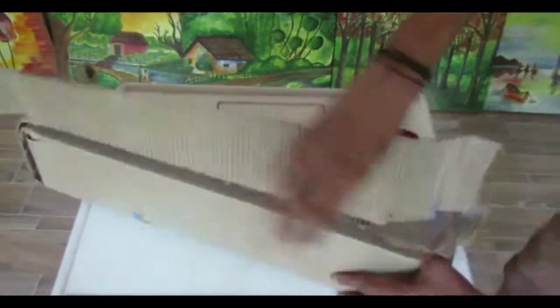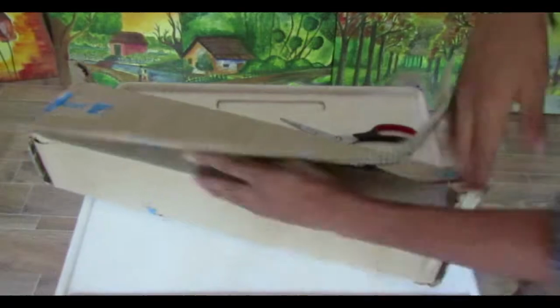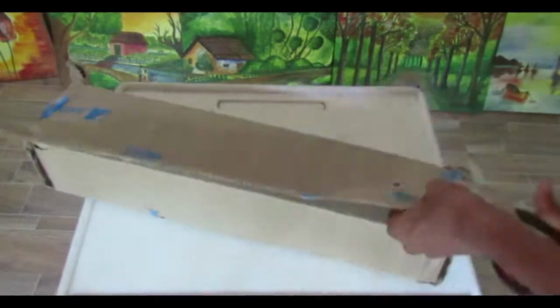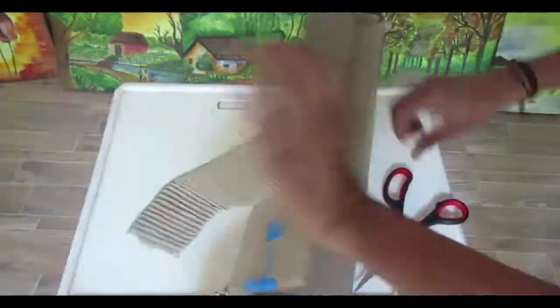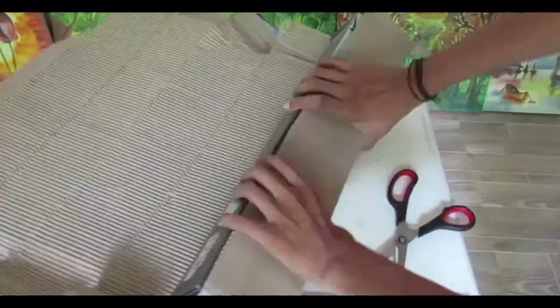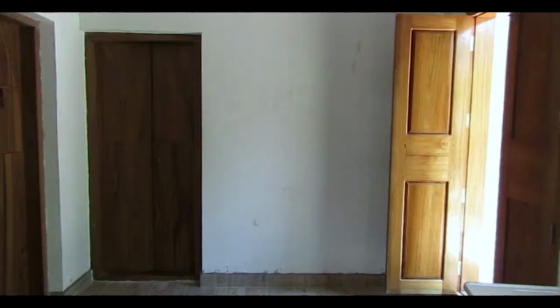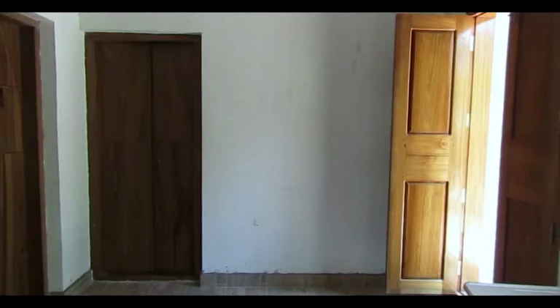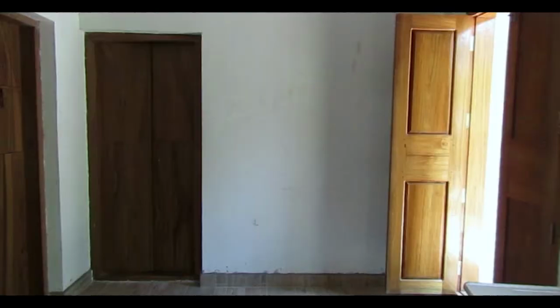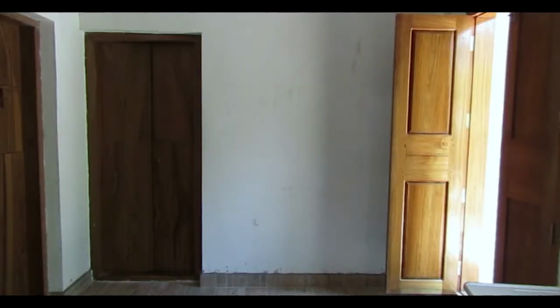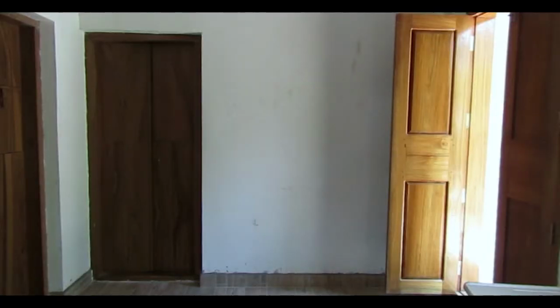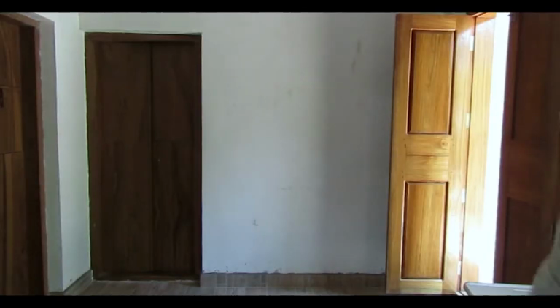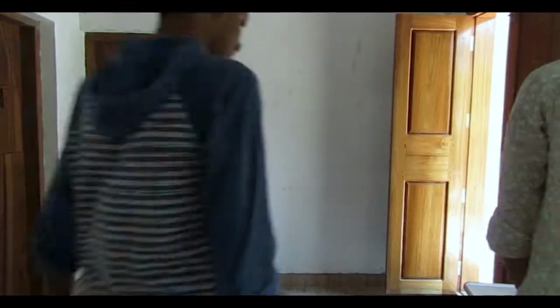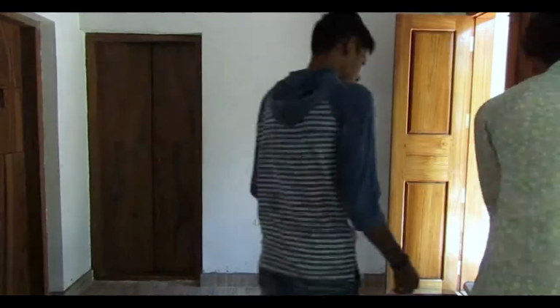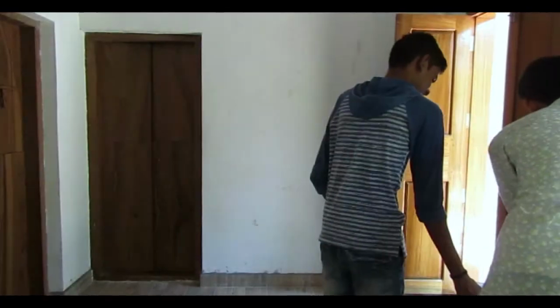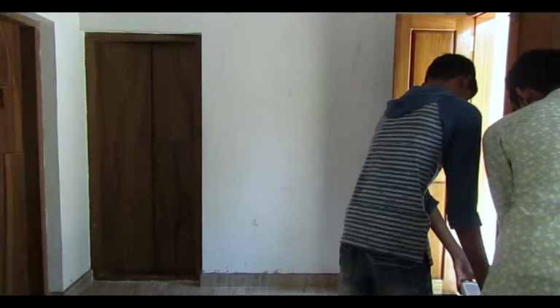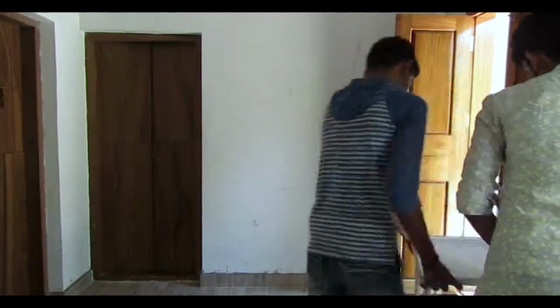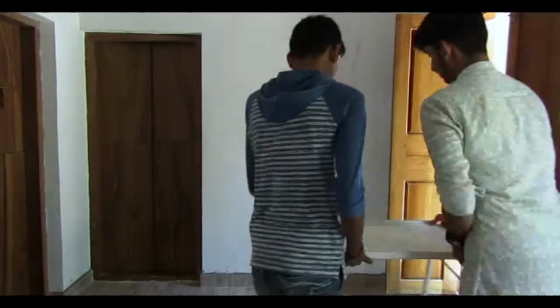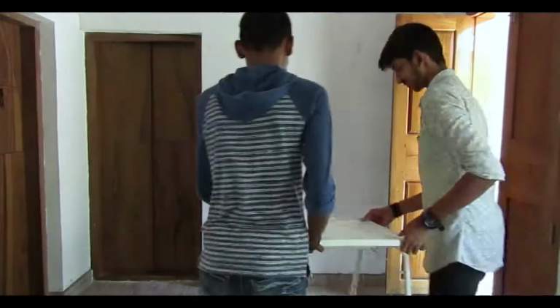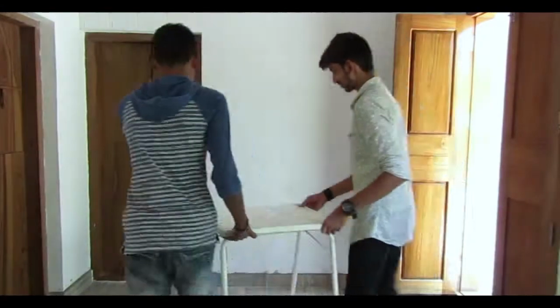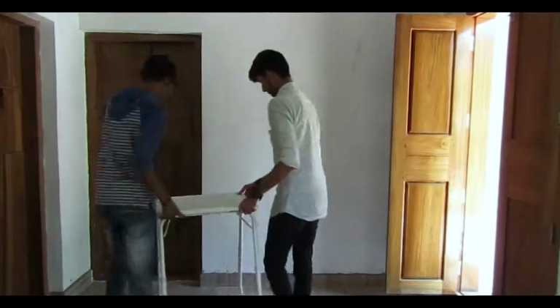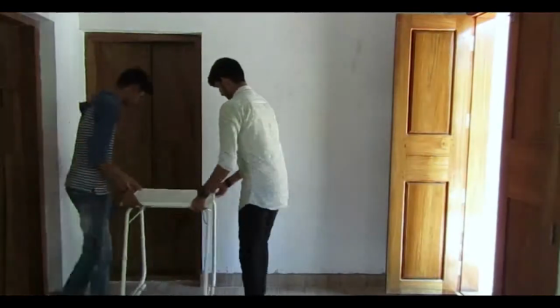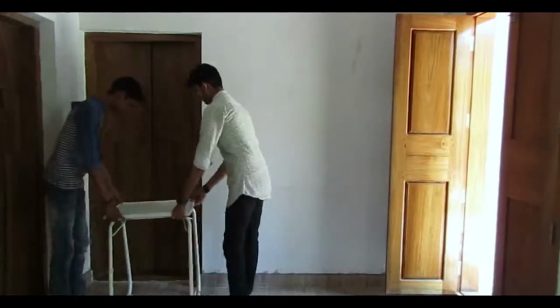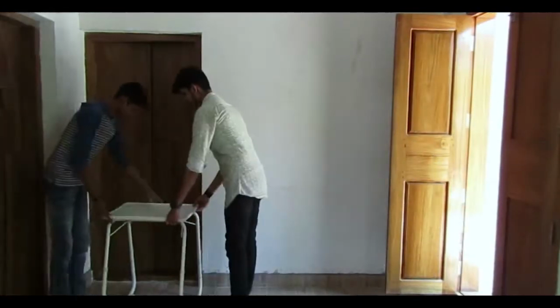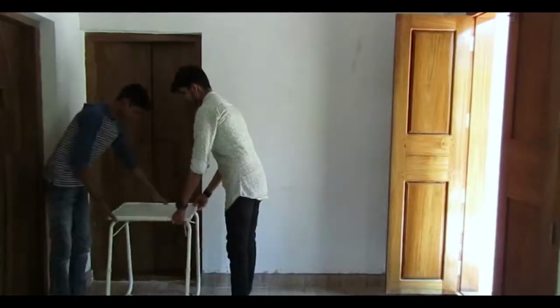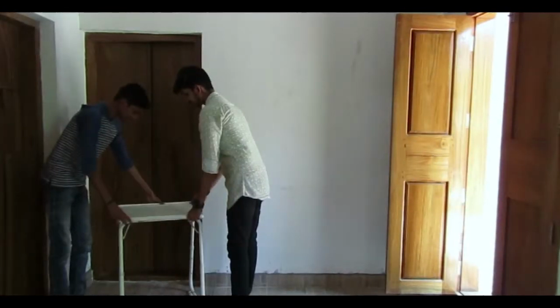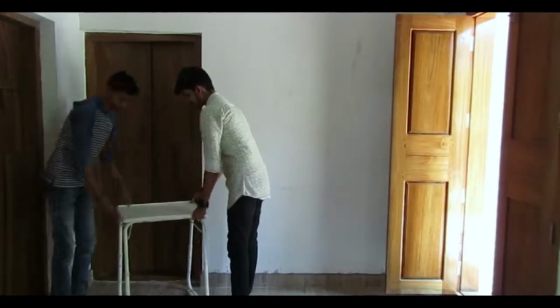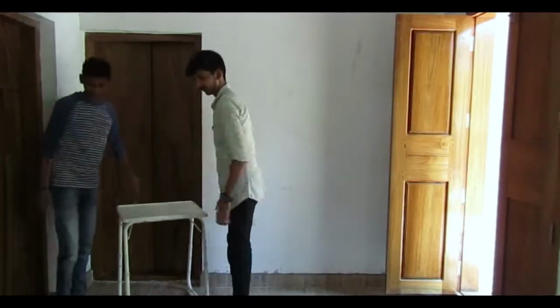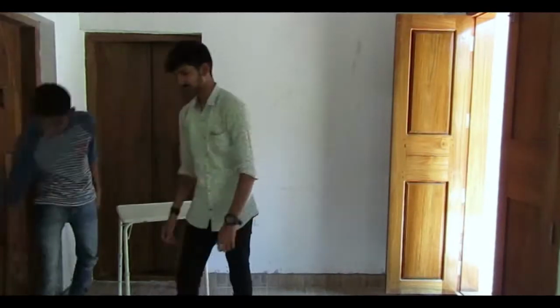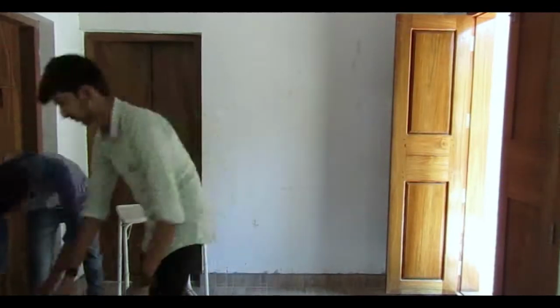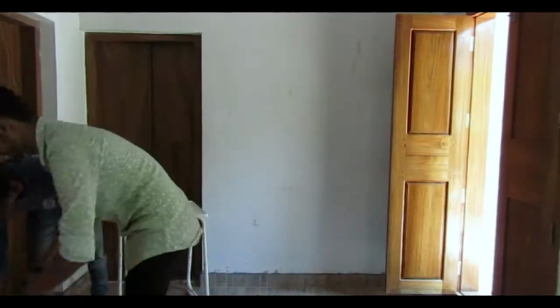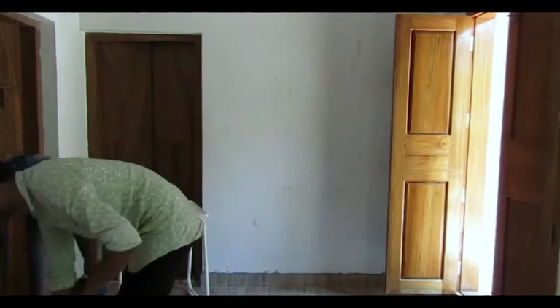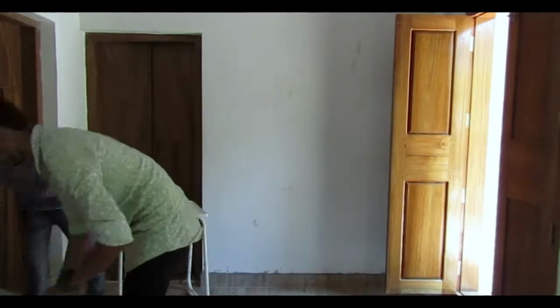Okay guys, we are now setting up my room. That is my friend, he is helping me to set up the room.